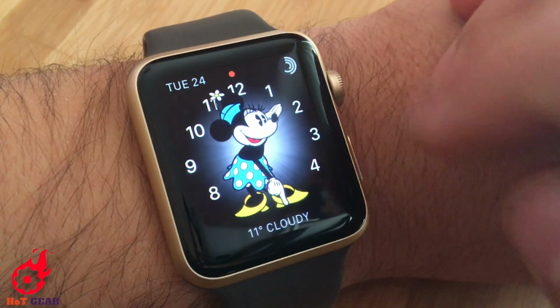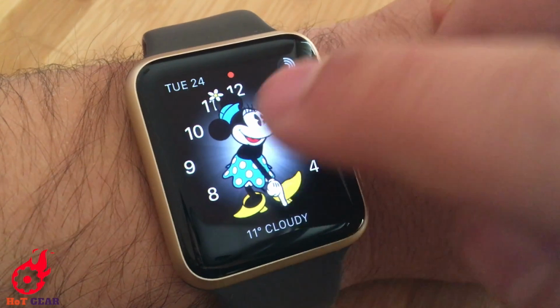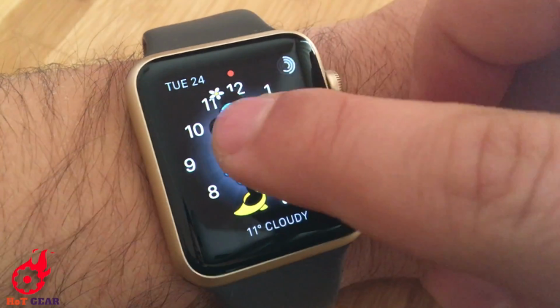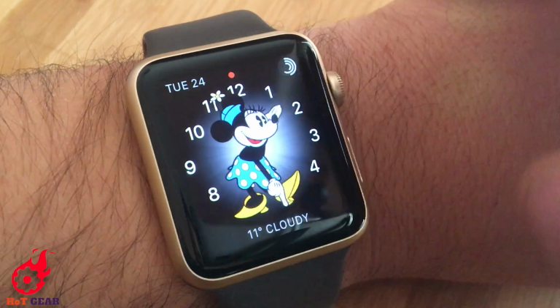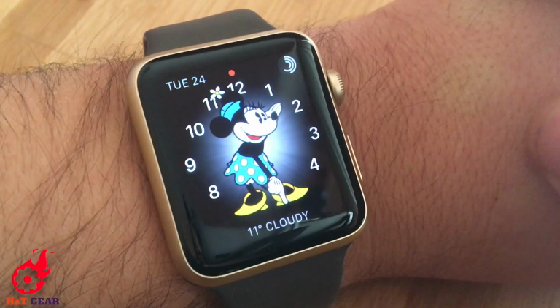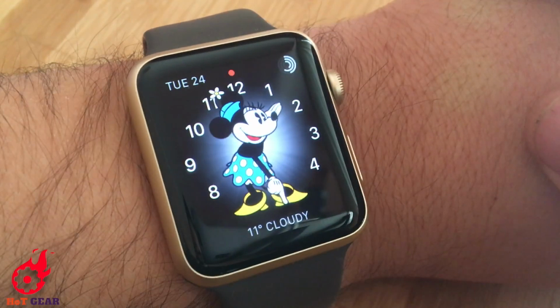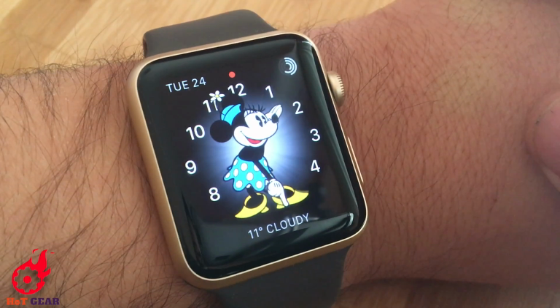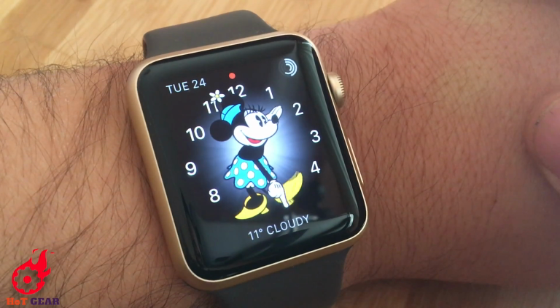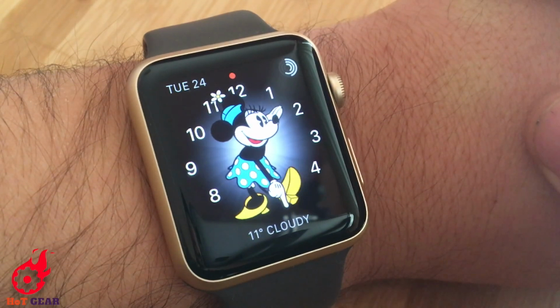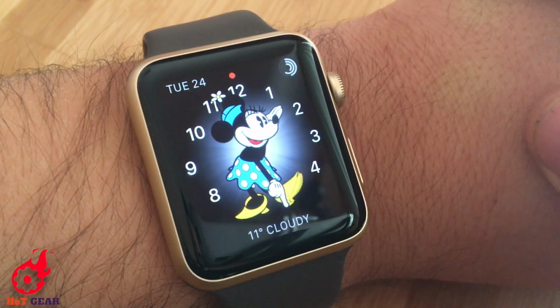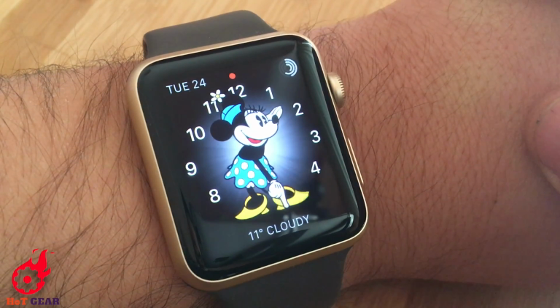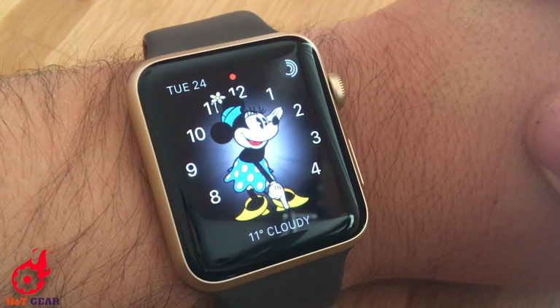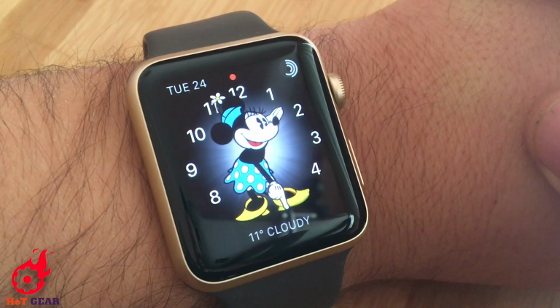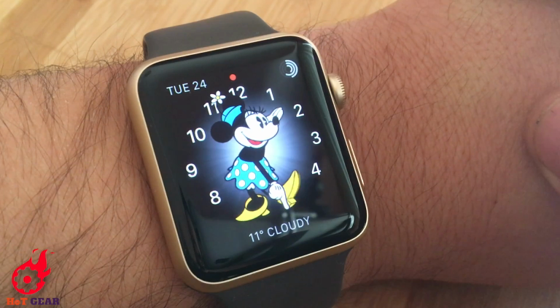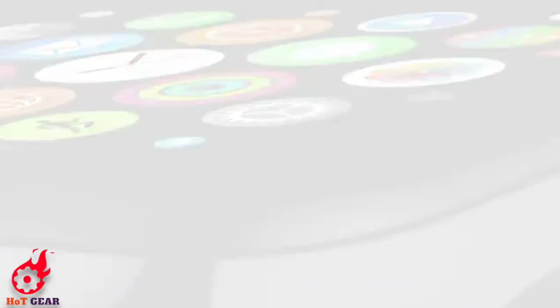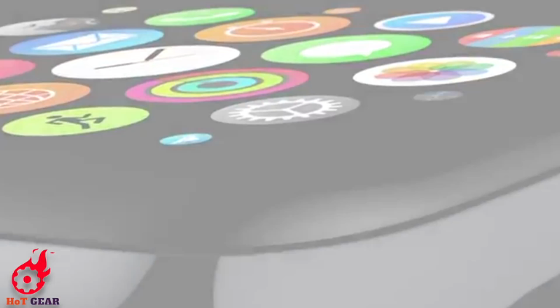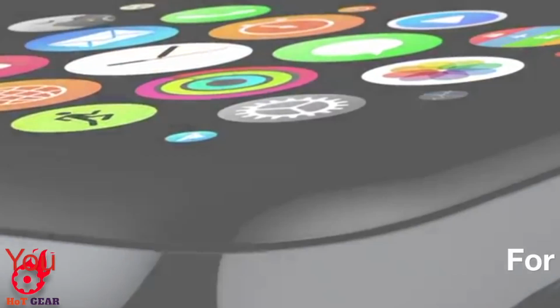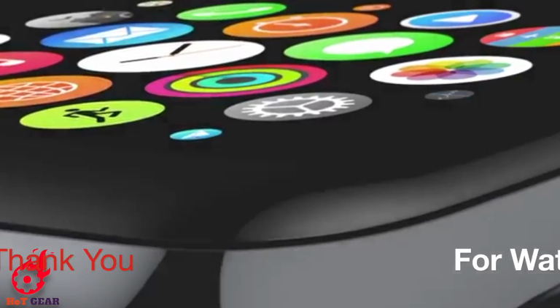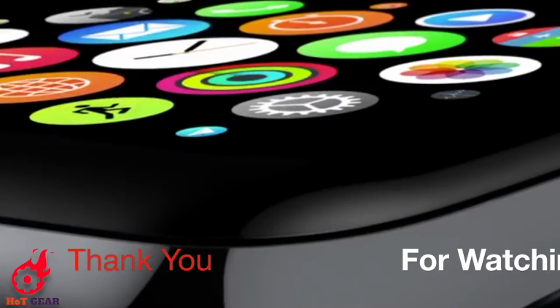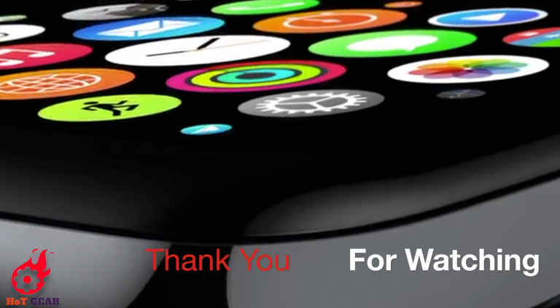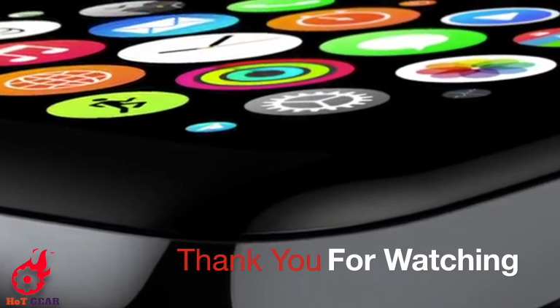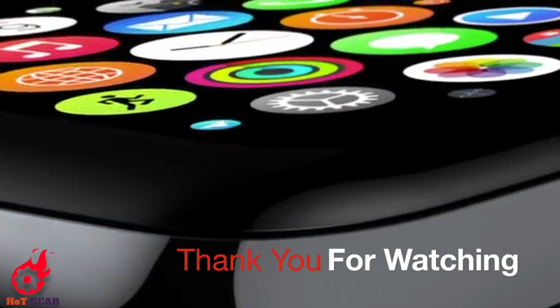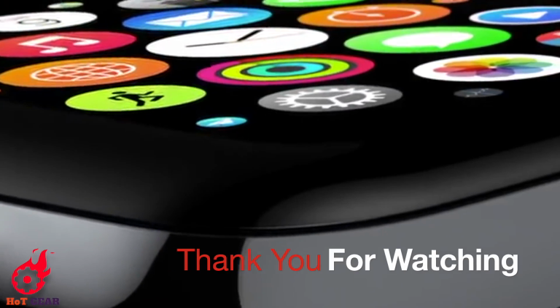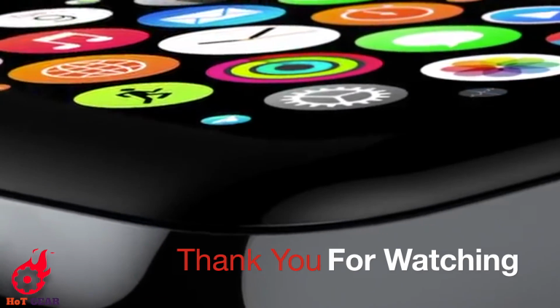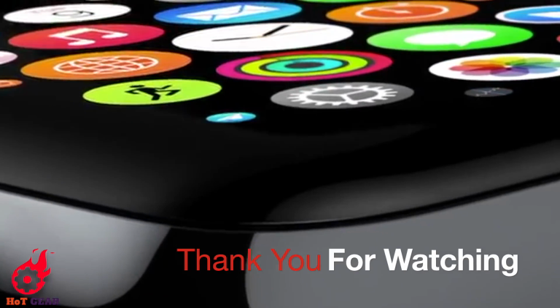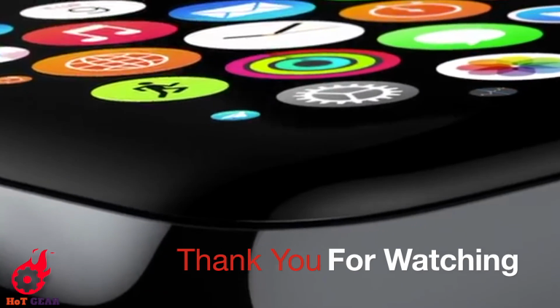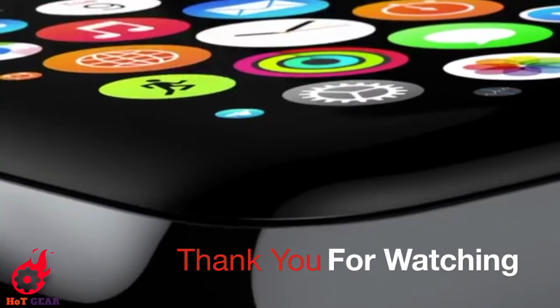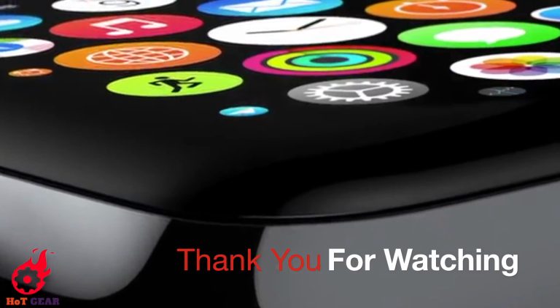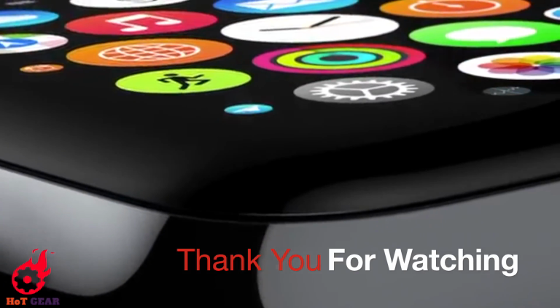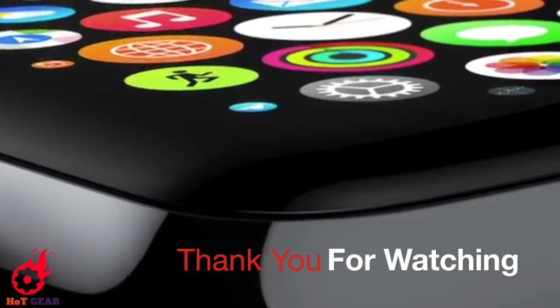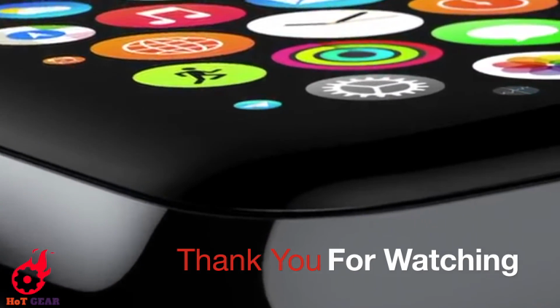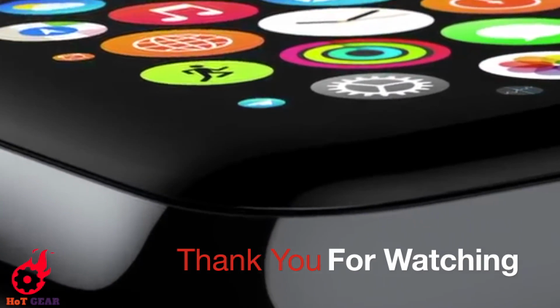It's 1:27. Mickey Mouse announces the time when you tap the watch face.